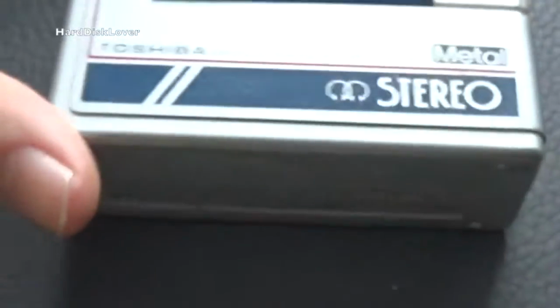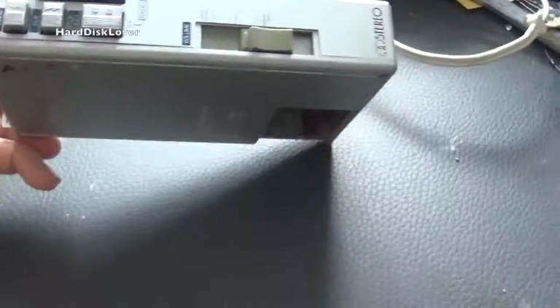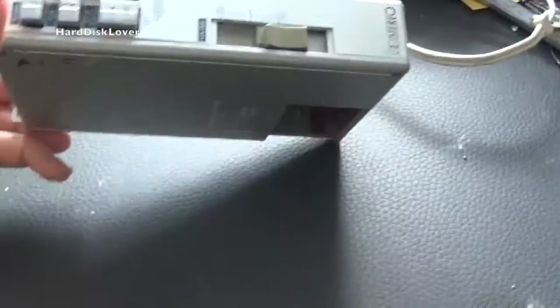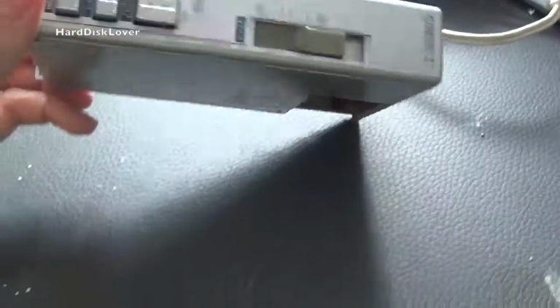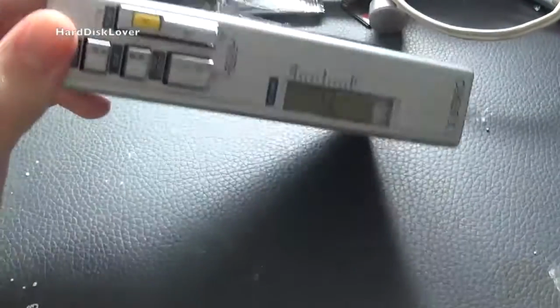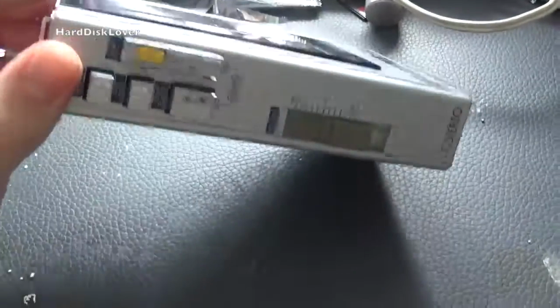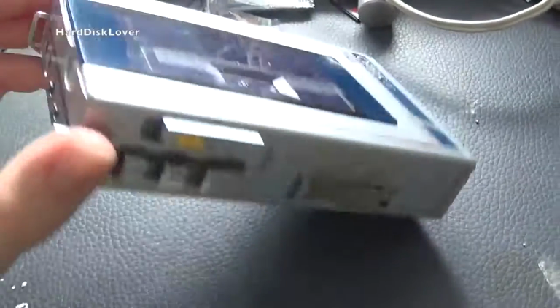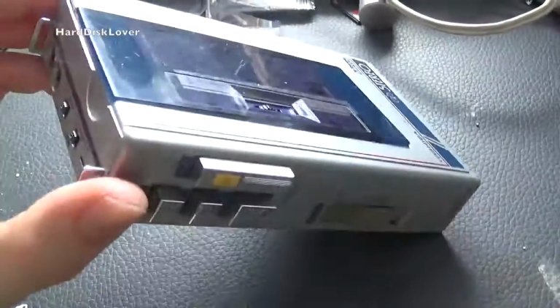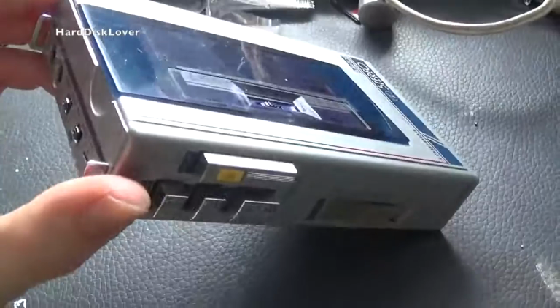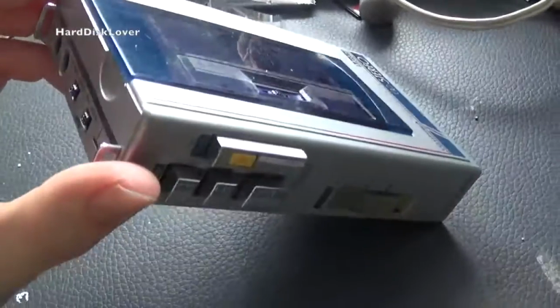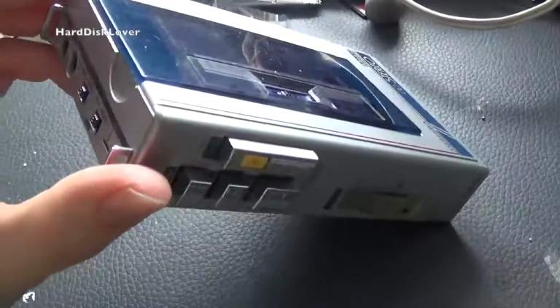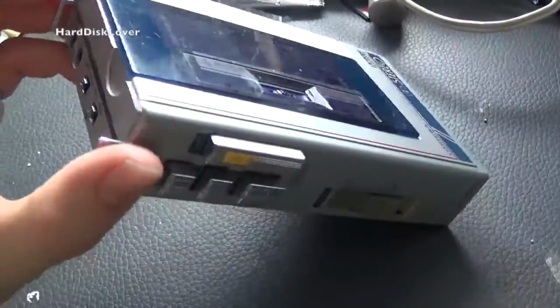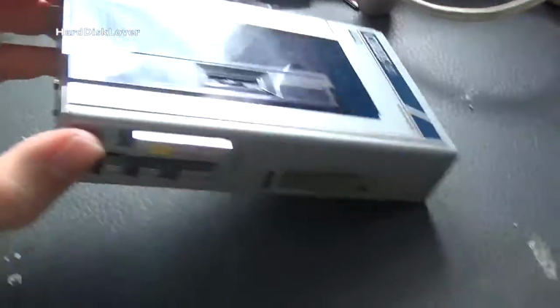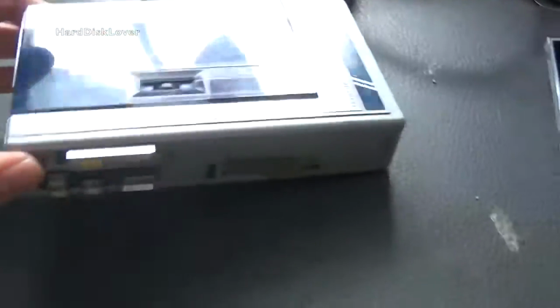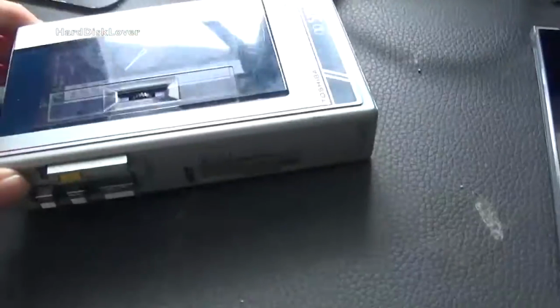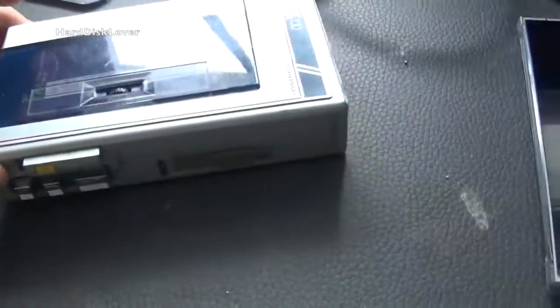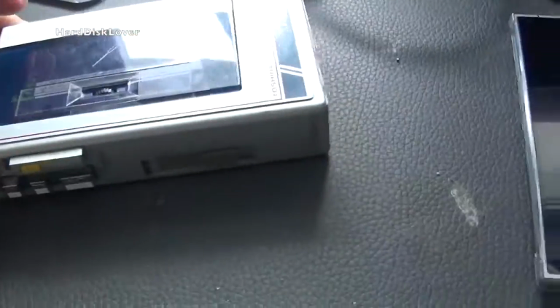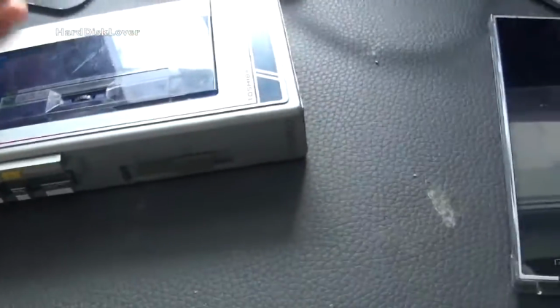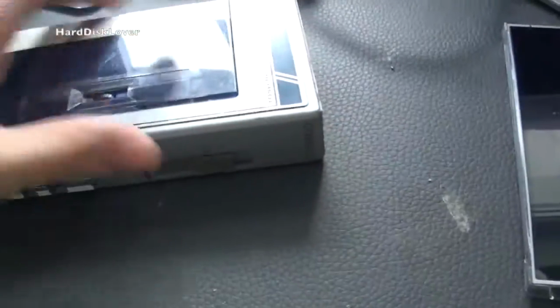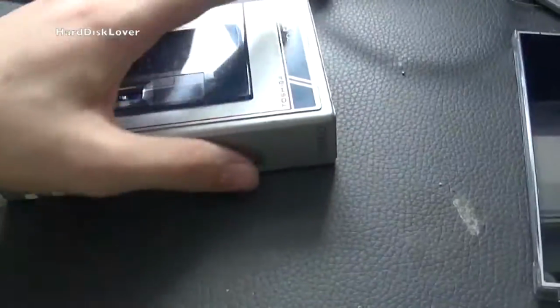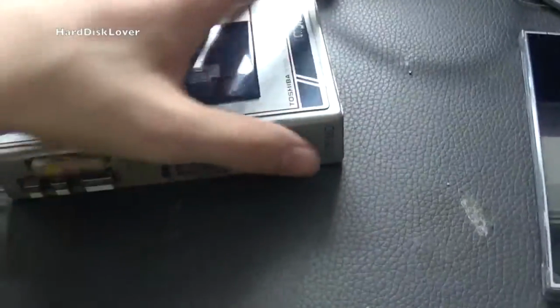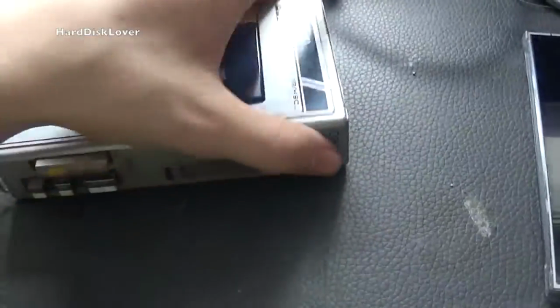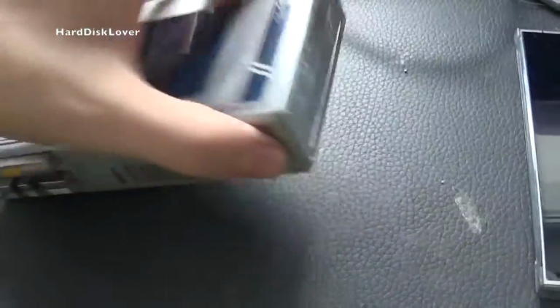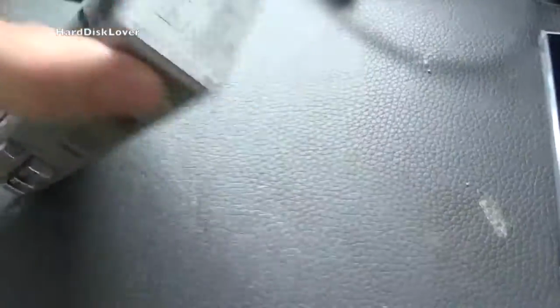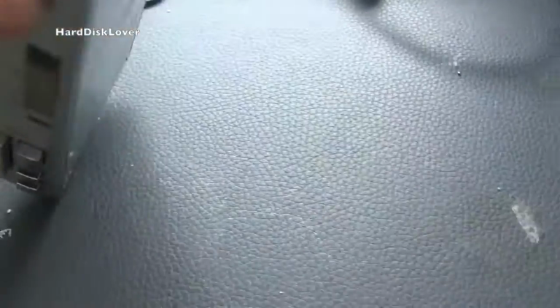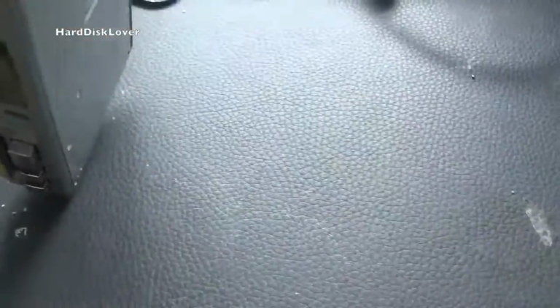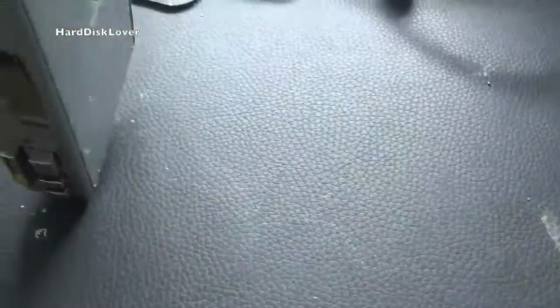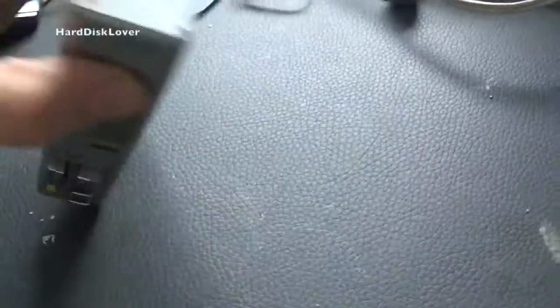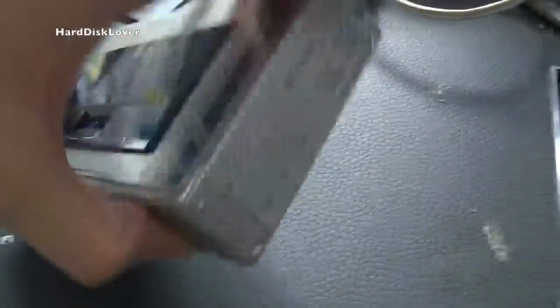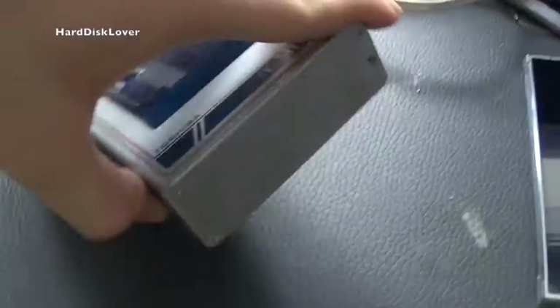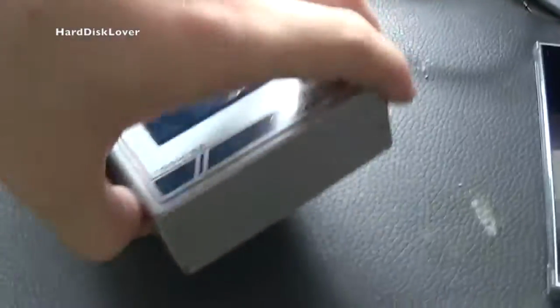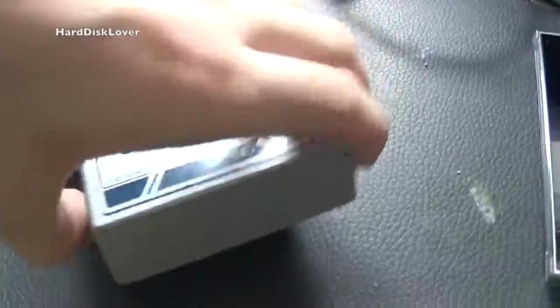This one is in not the best shape, but it's in good shape — just a little bit dirty.